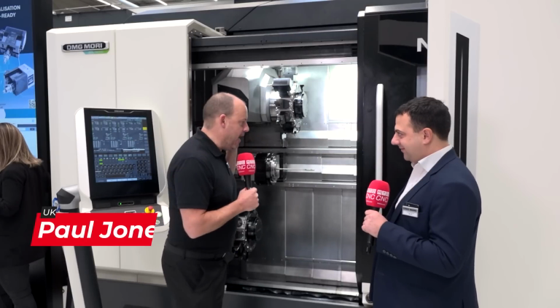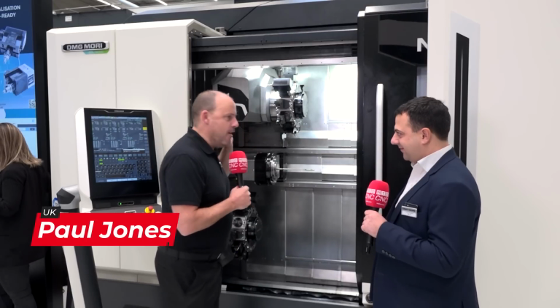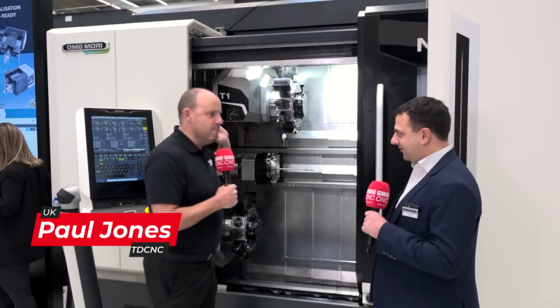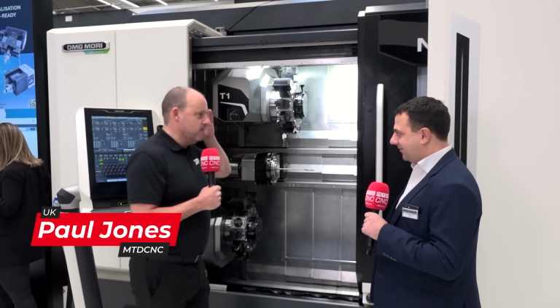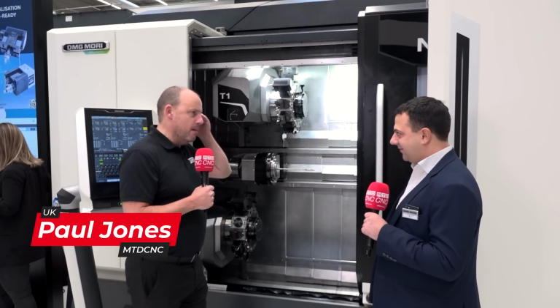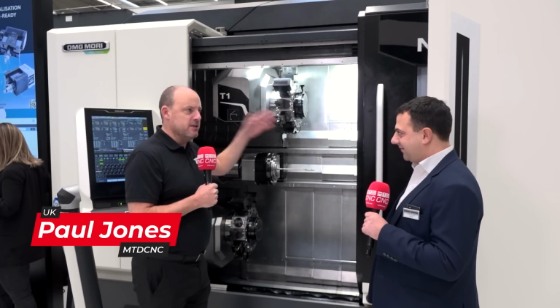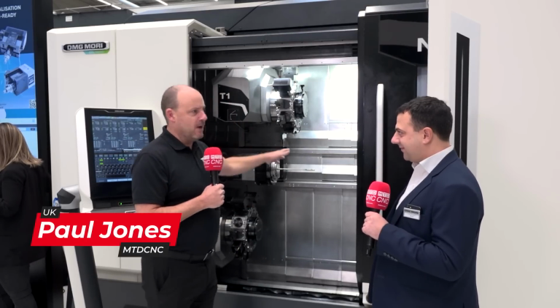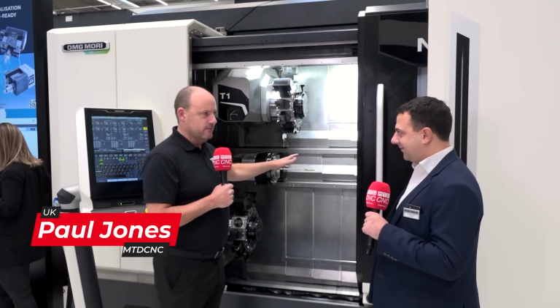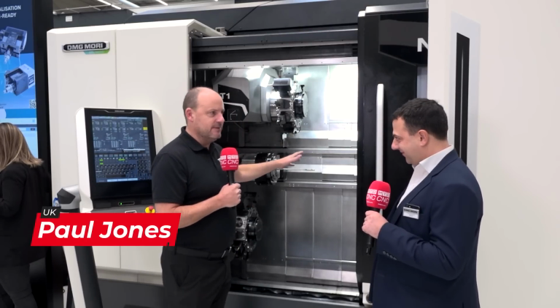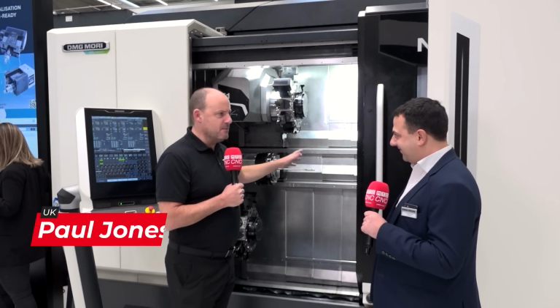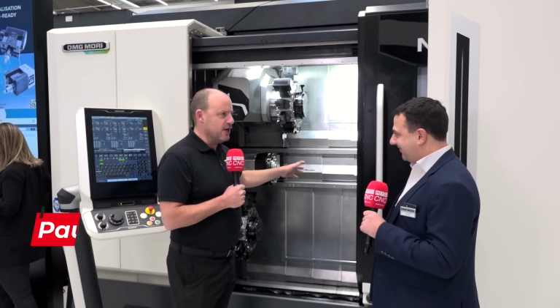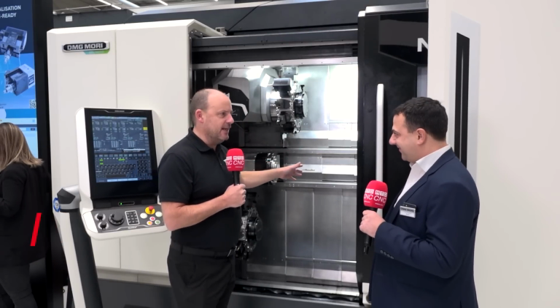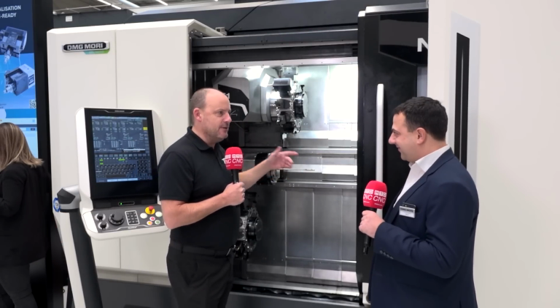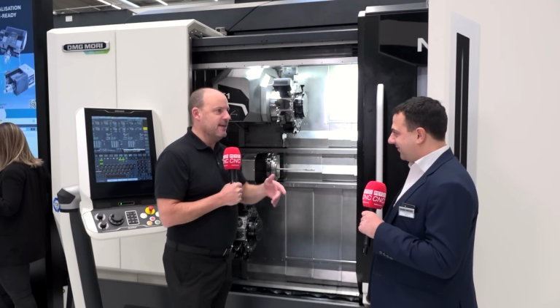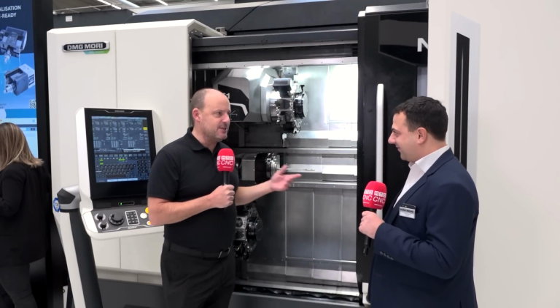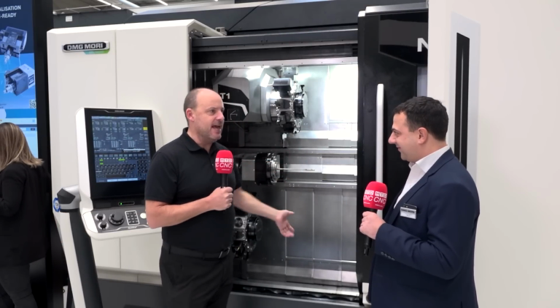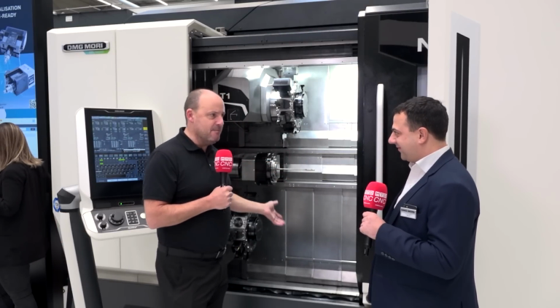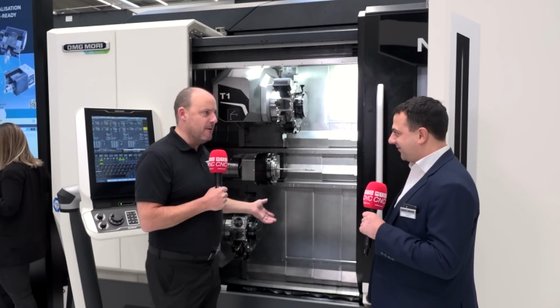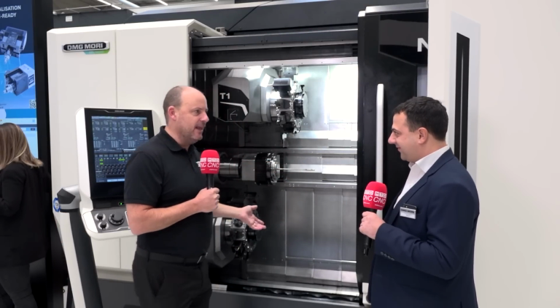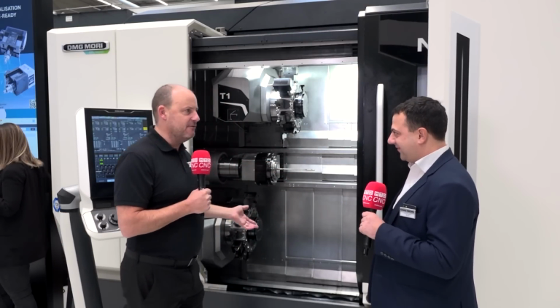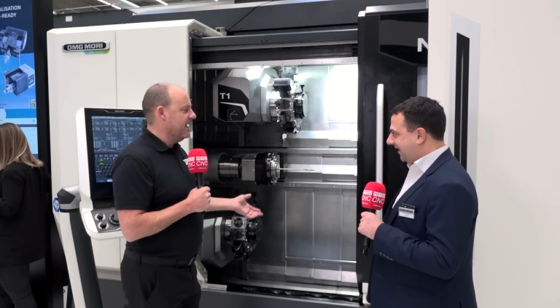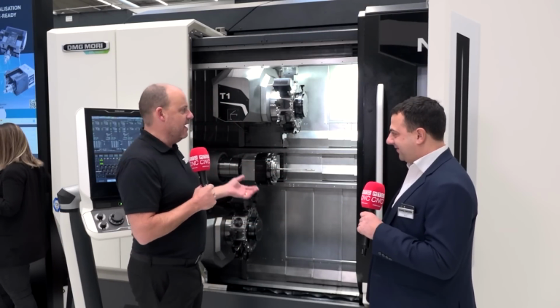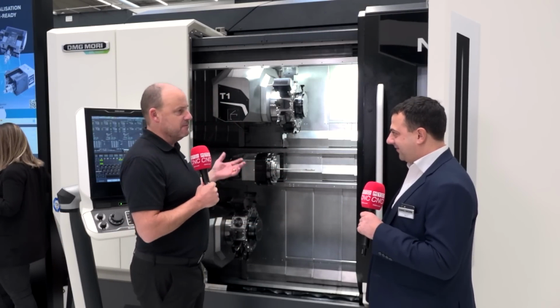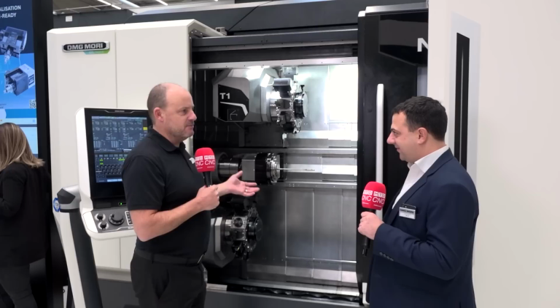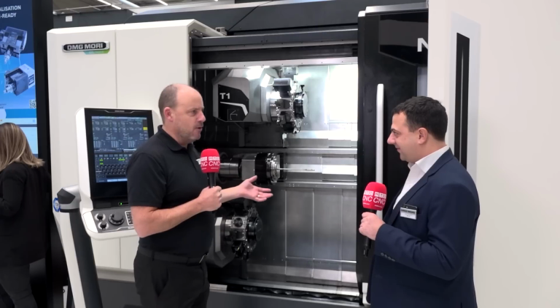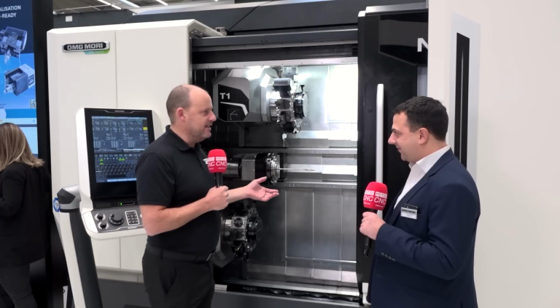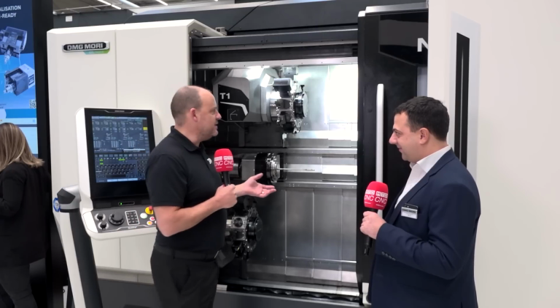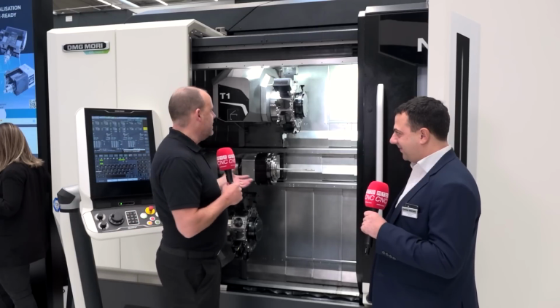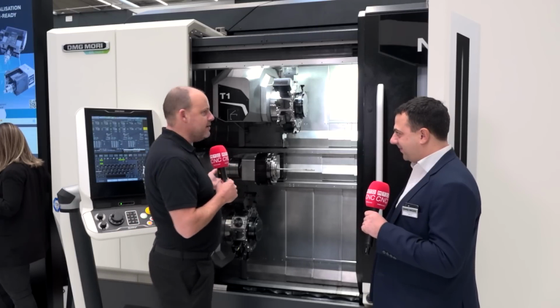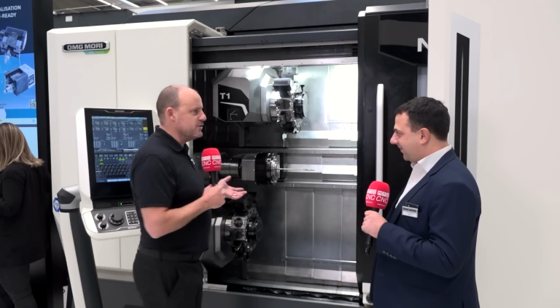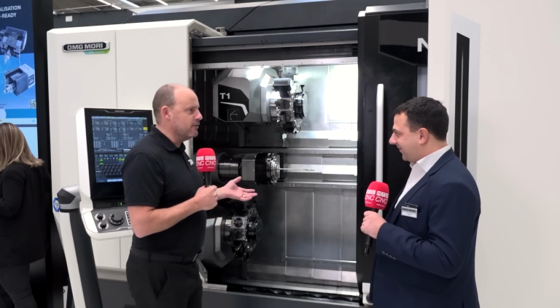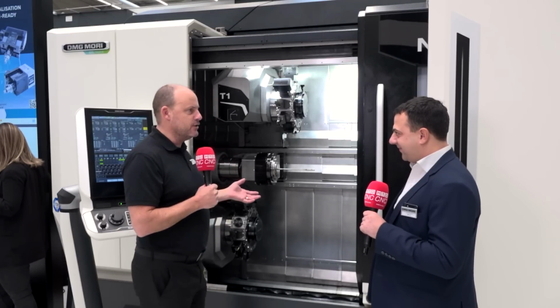My mind's blown. This machine — you released it at EMO, I believe, from DMG Mori. This is incredible technology.